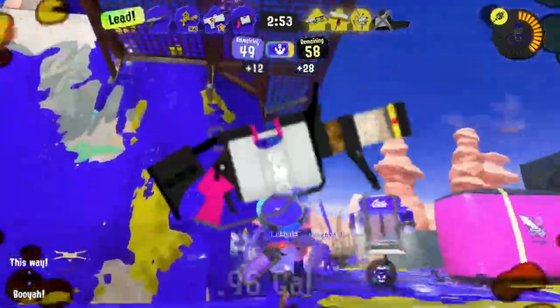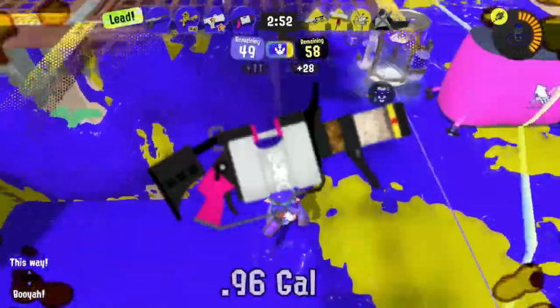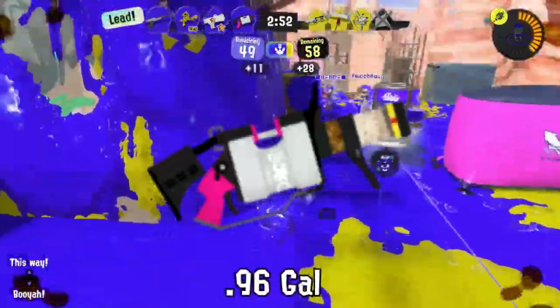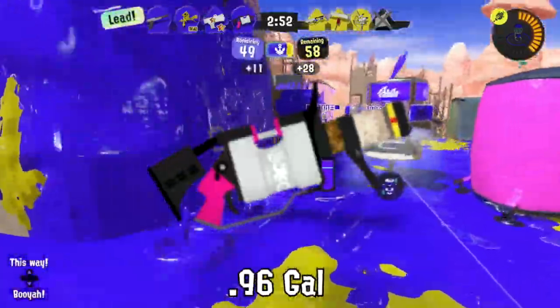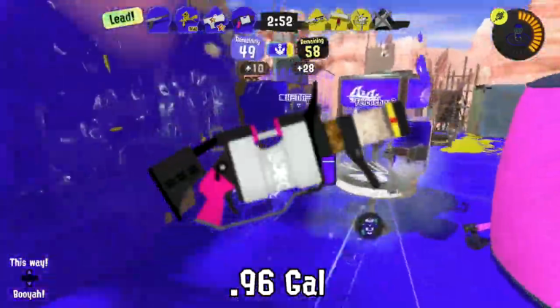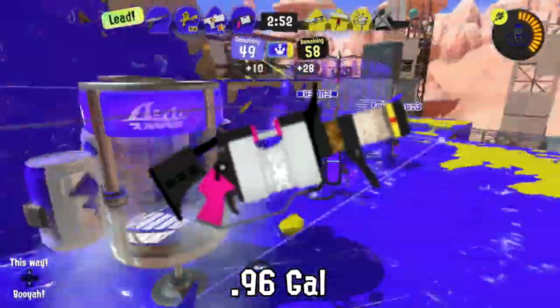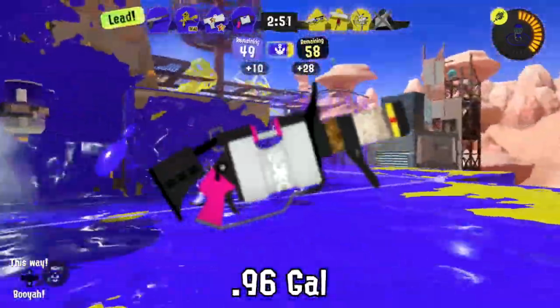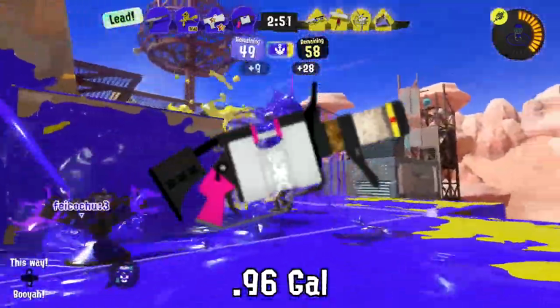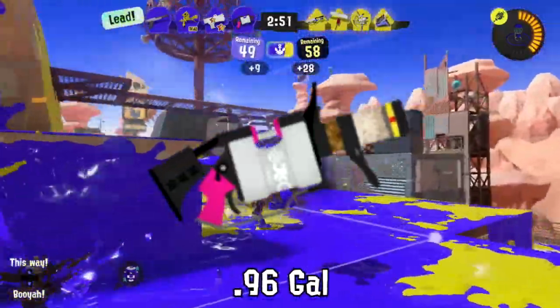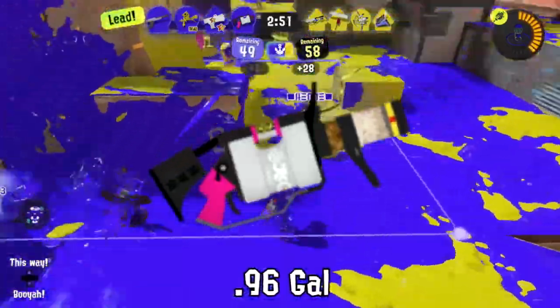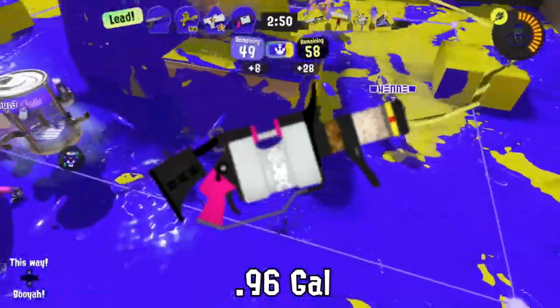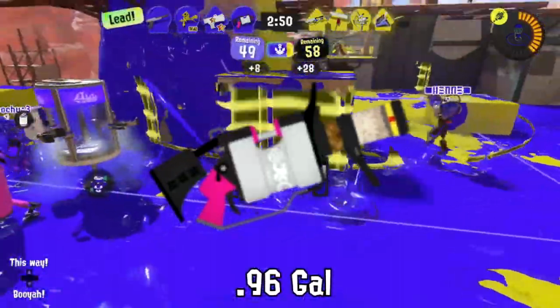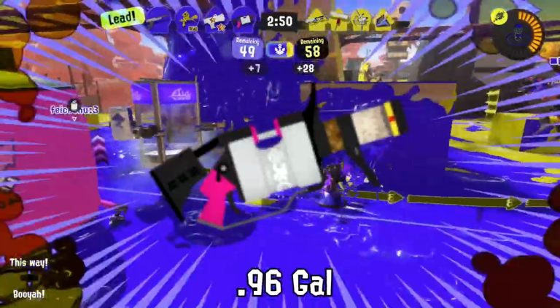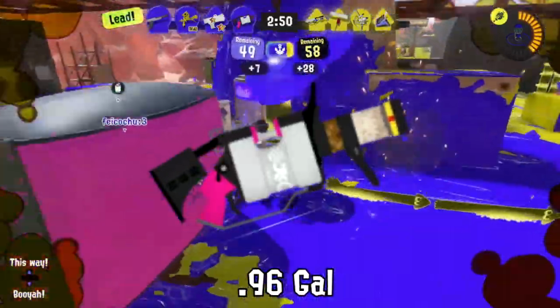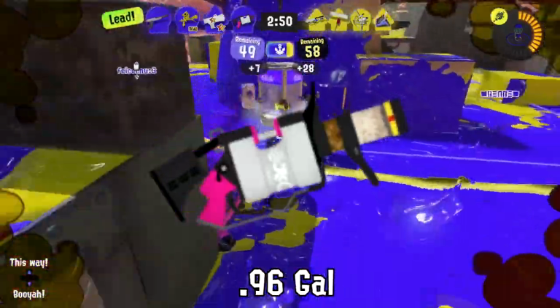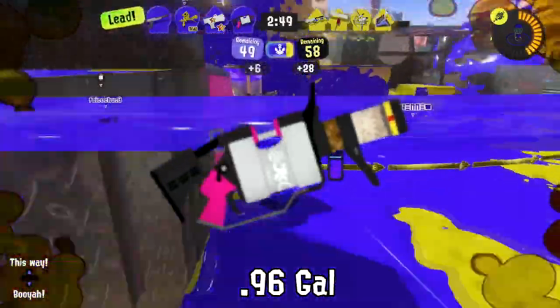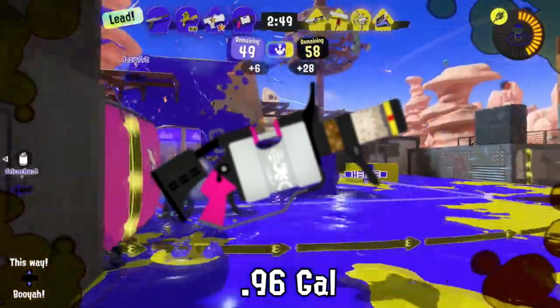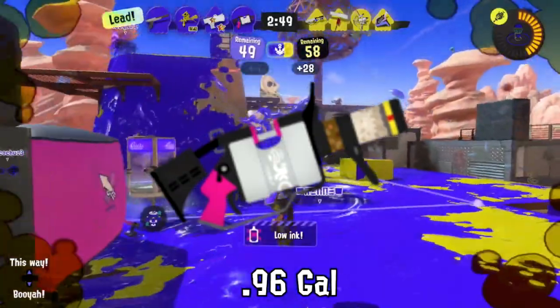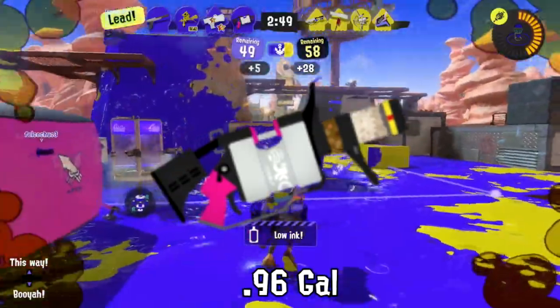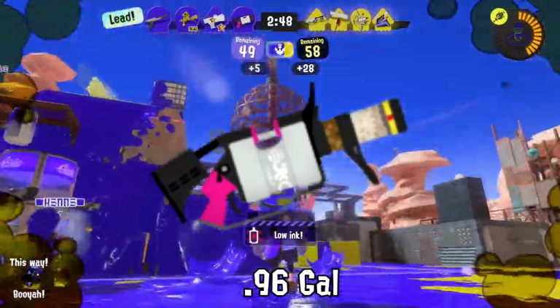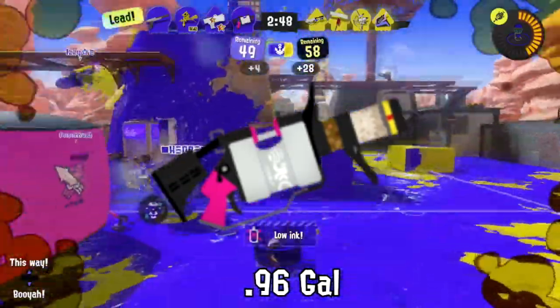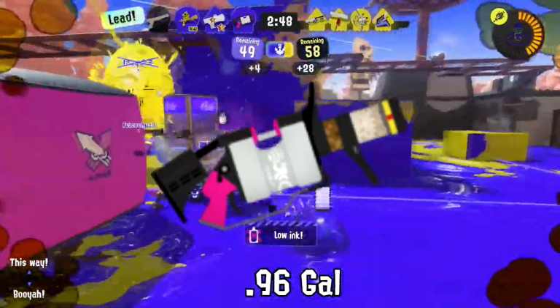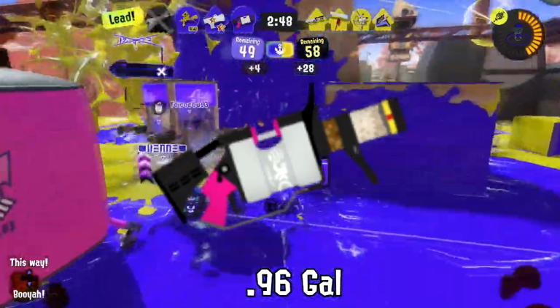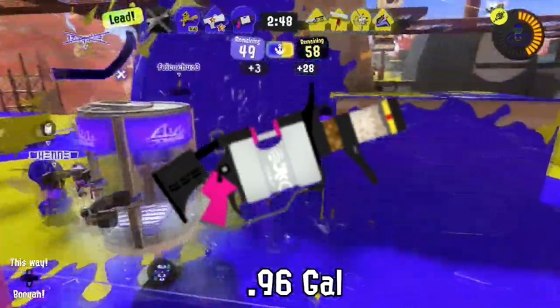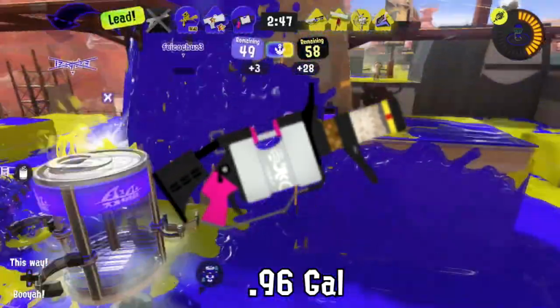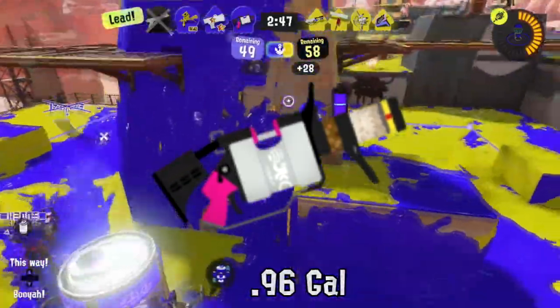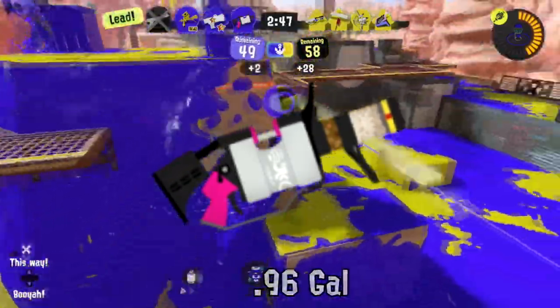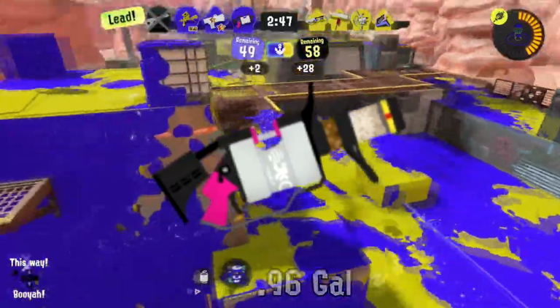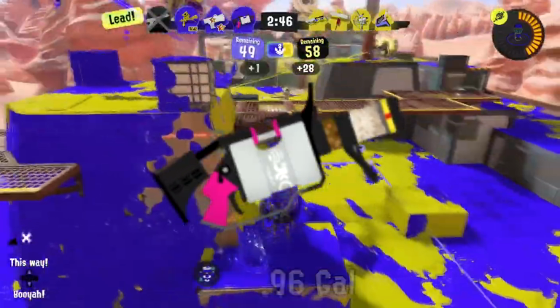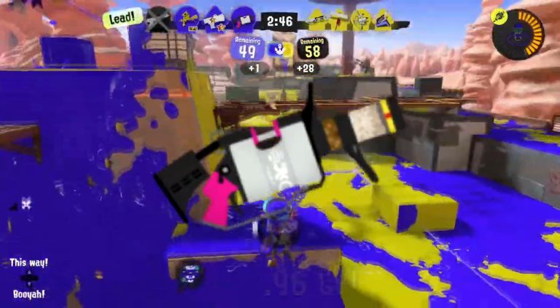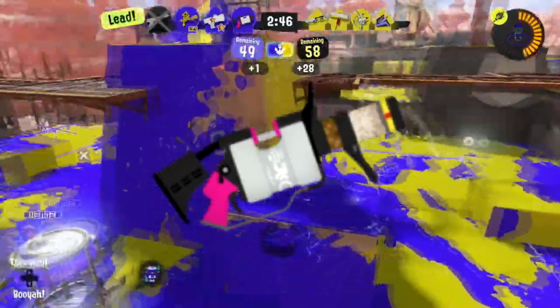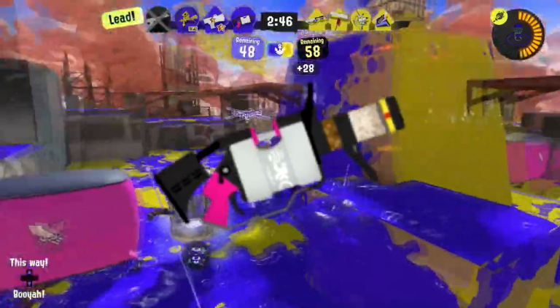Rumor has it they shoved concrete in the front of the 96 Gal to make the pressure higher when you fire it.